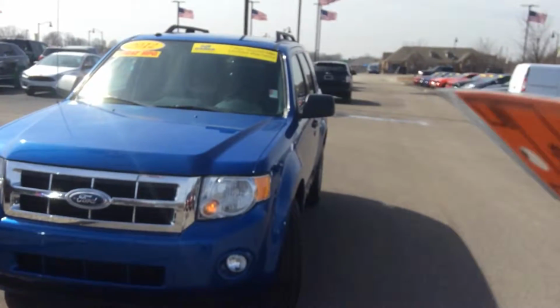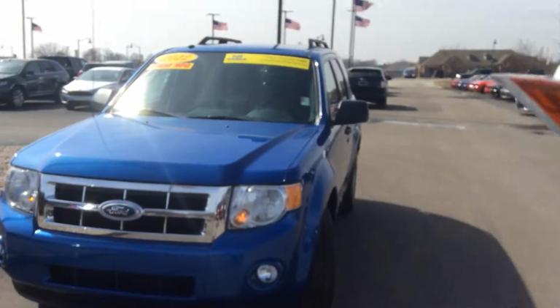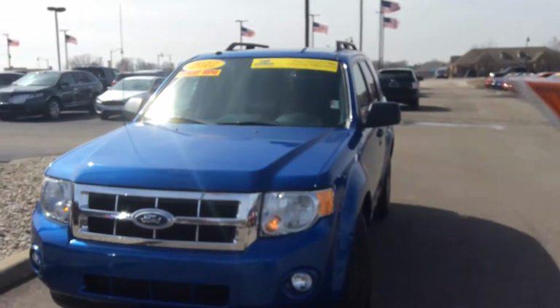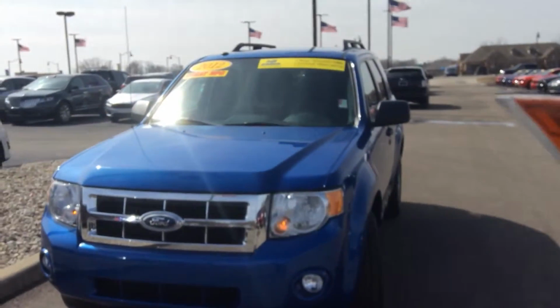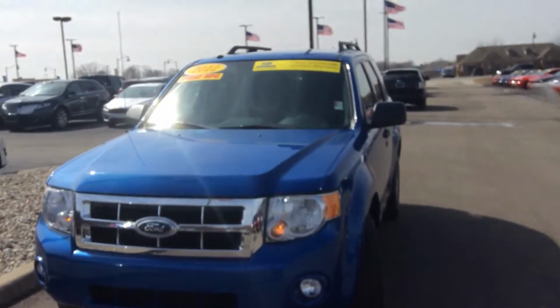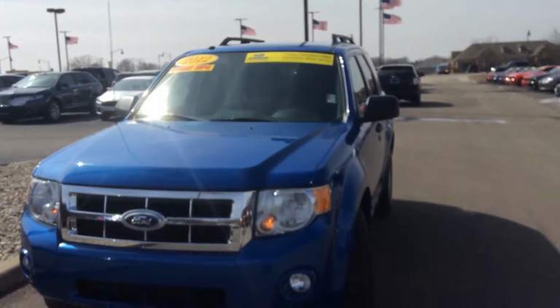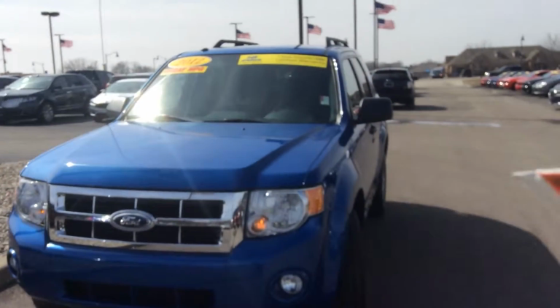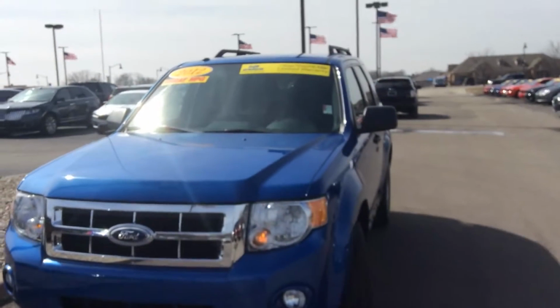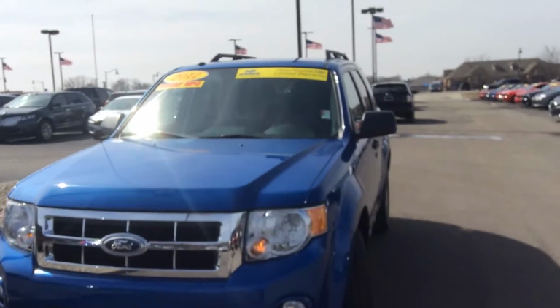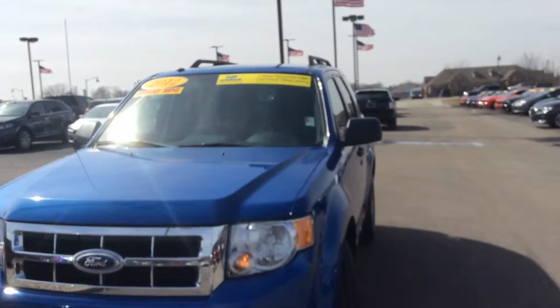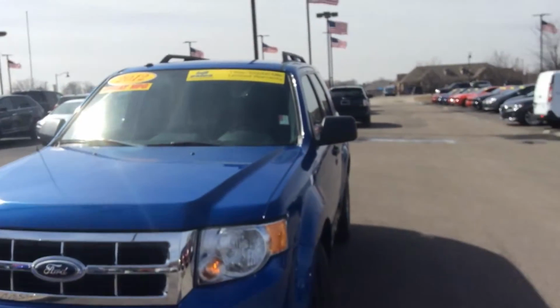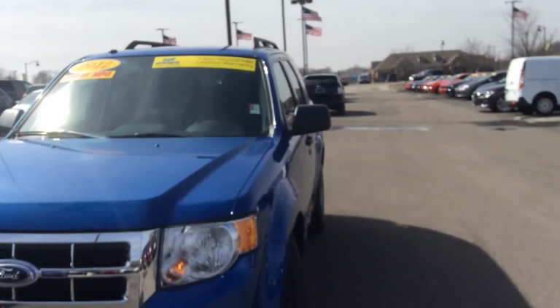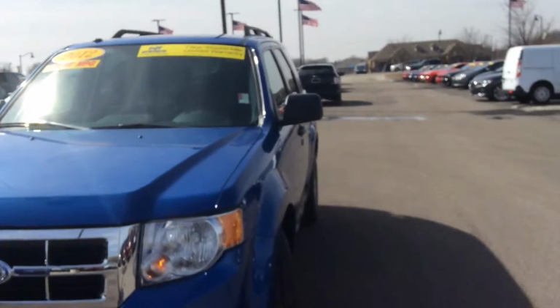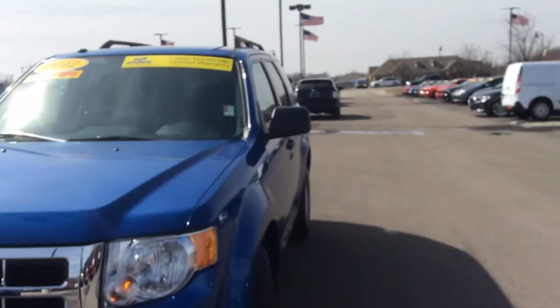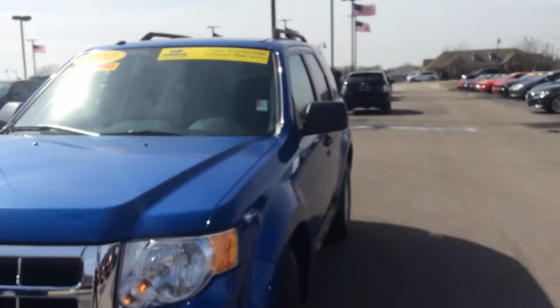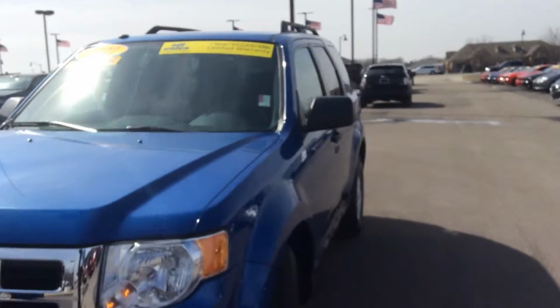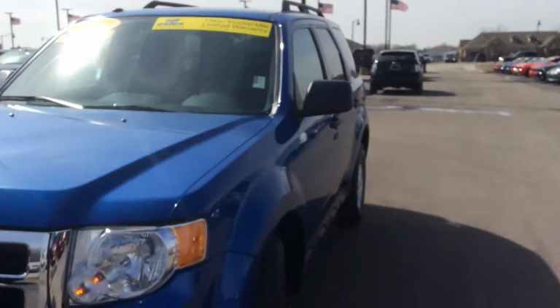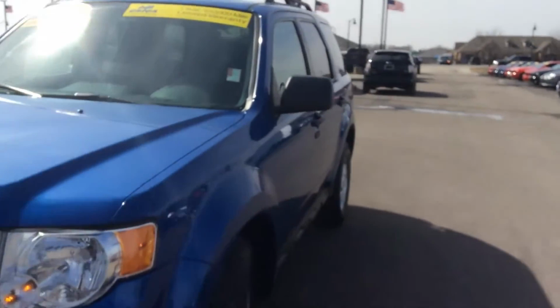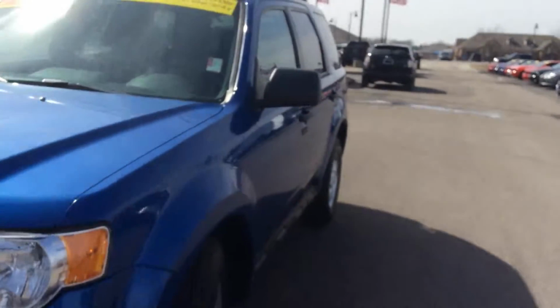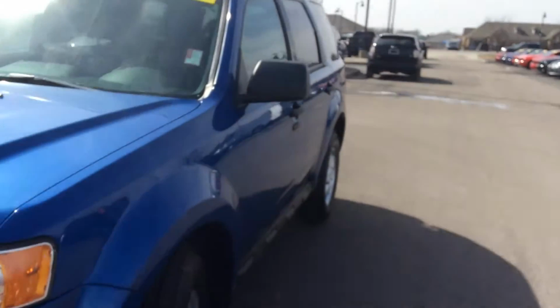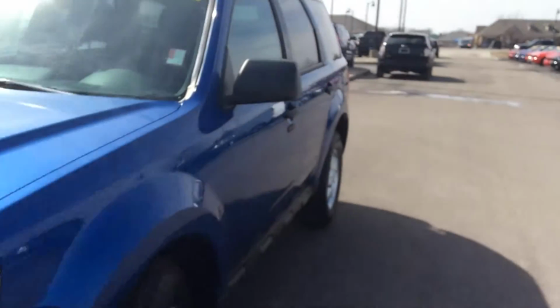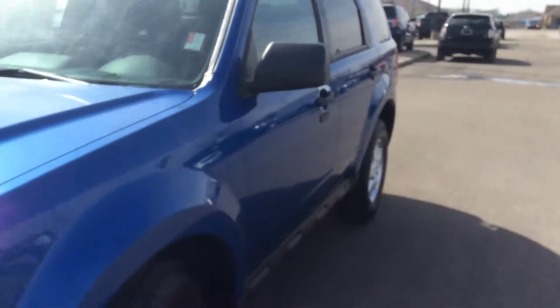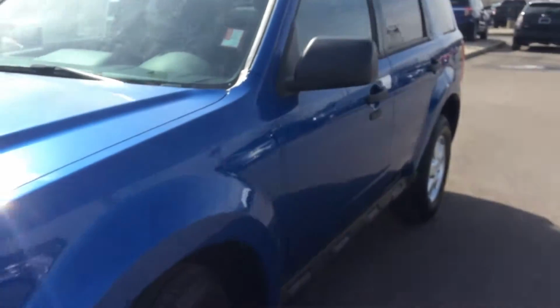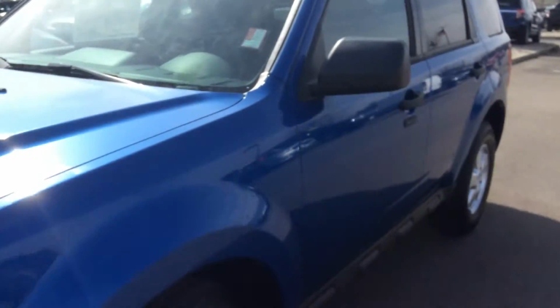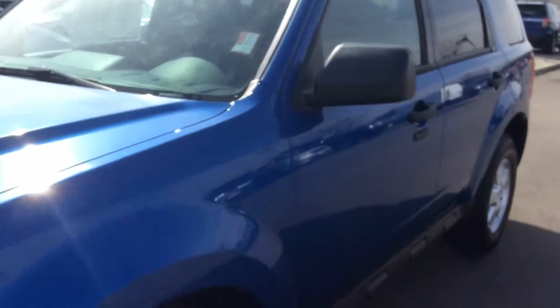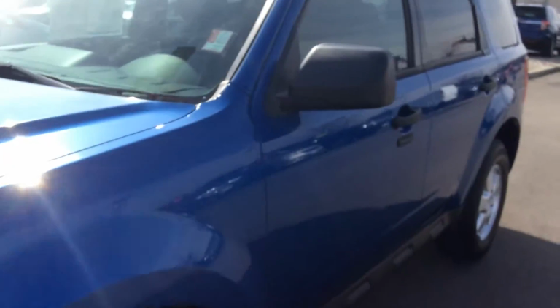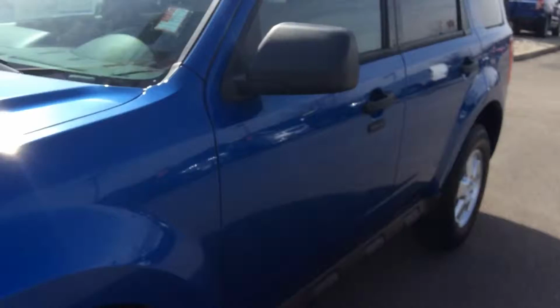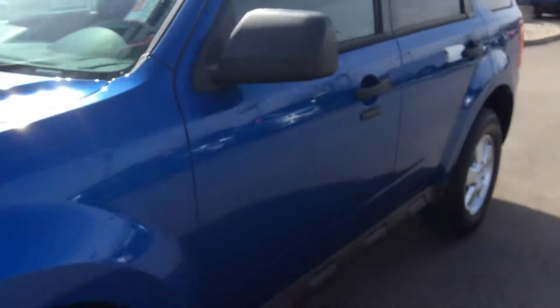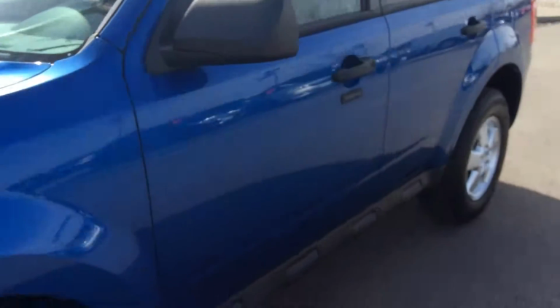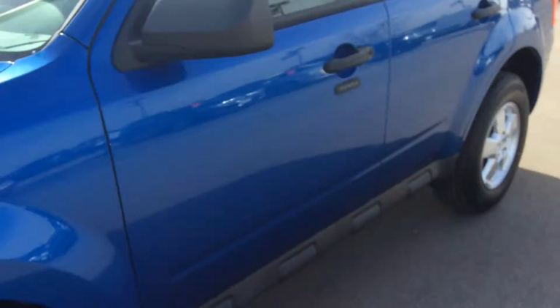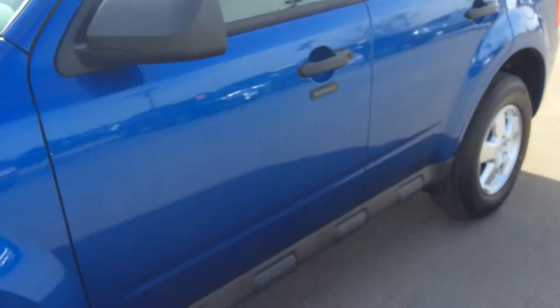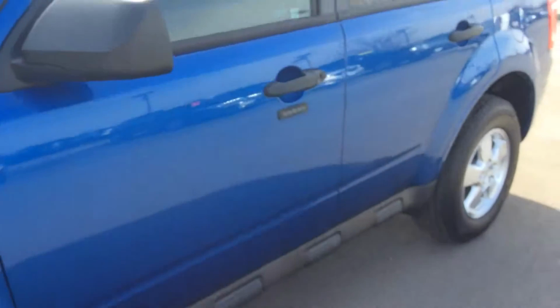Hi, this is Steve Megan at Bill Estes Ford. This is the Blue Escape you've heard about online.